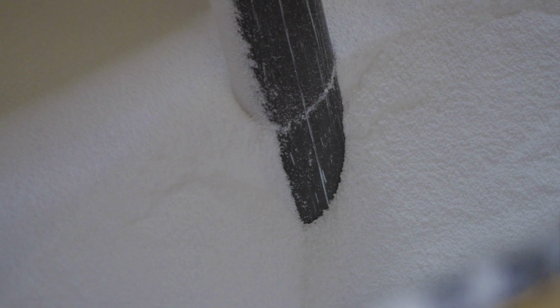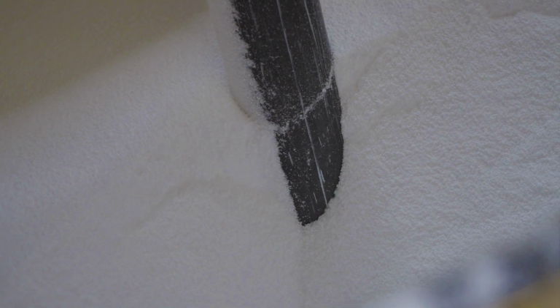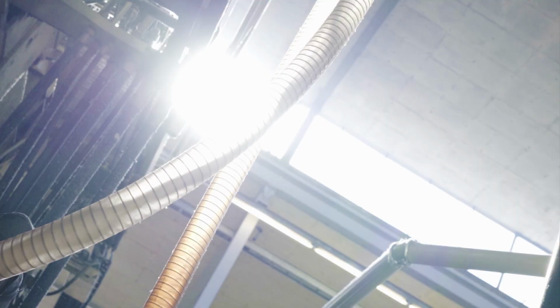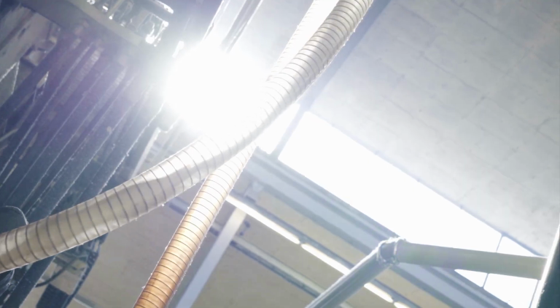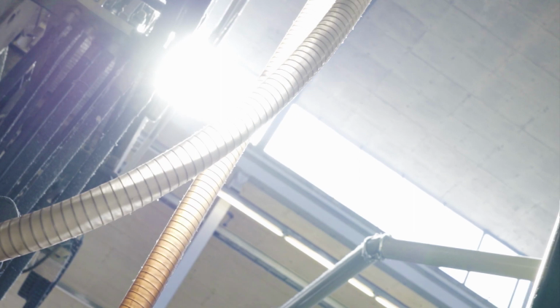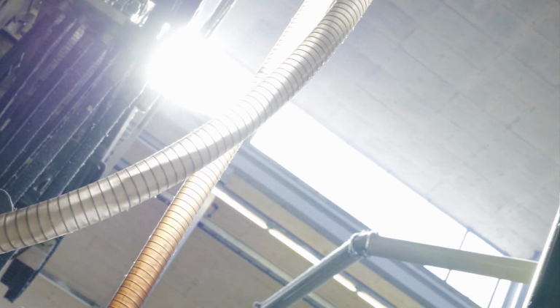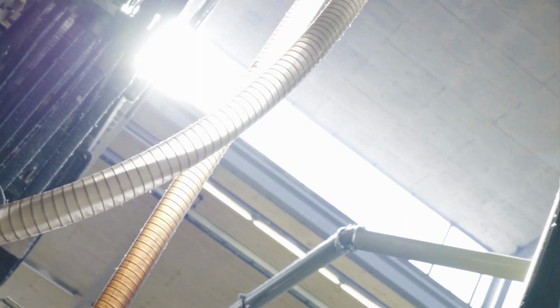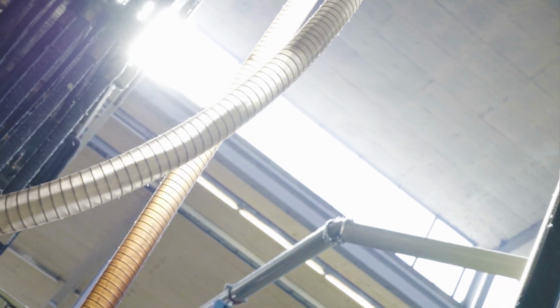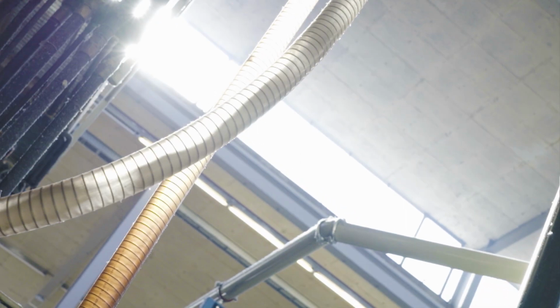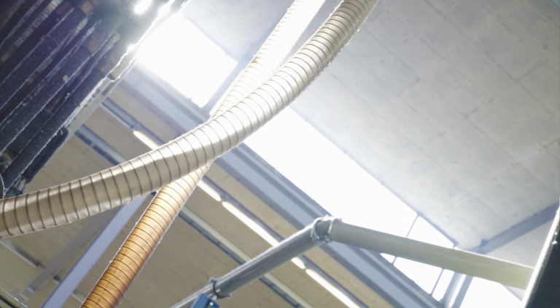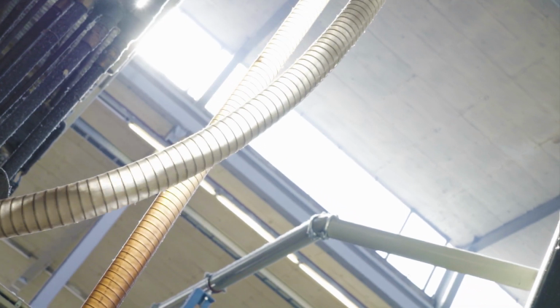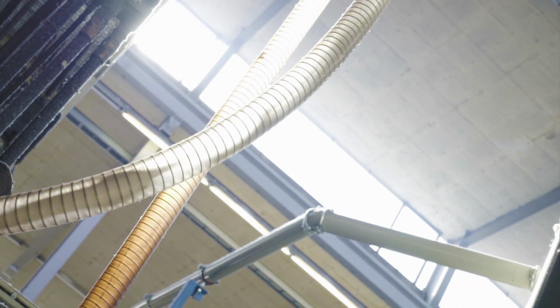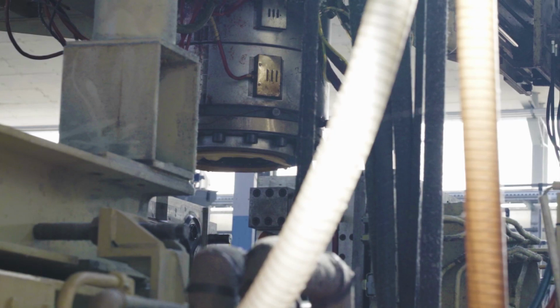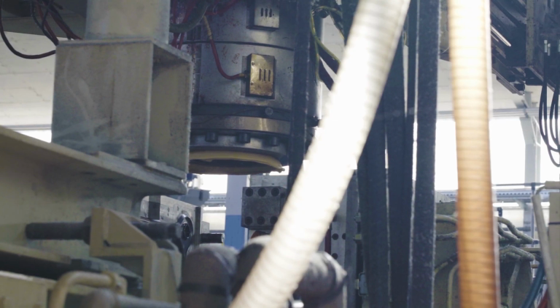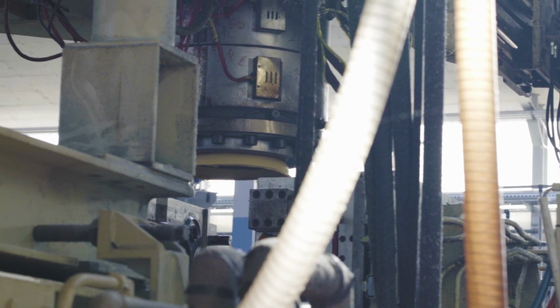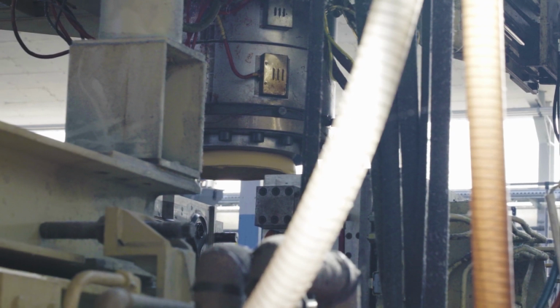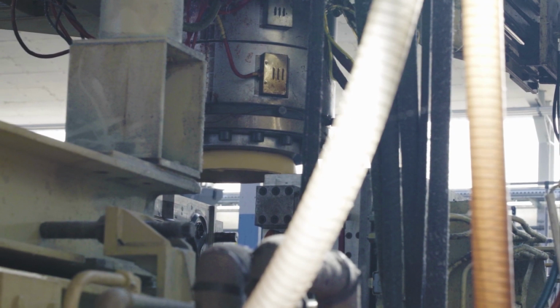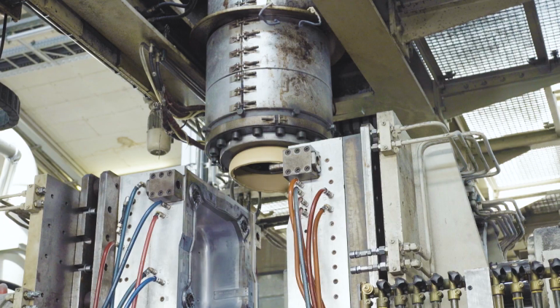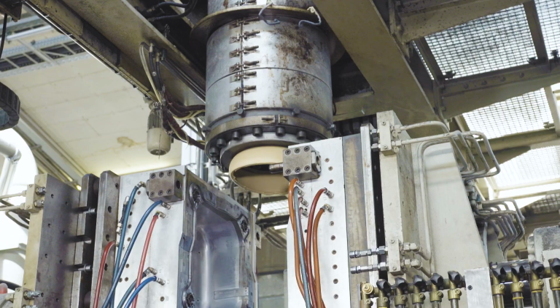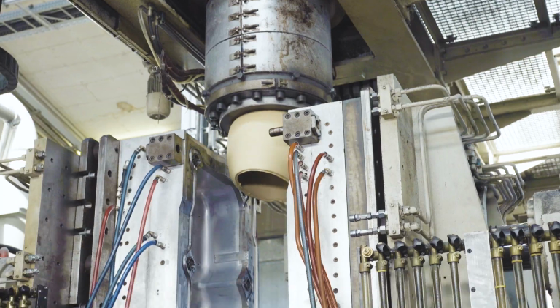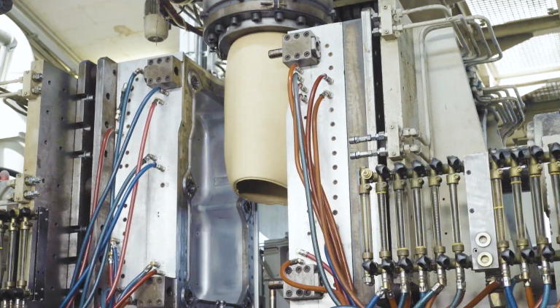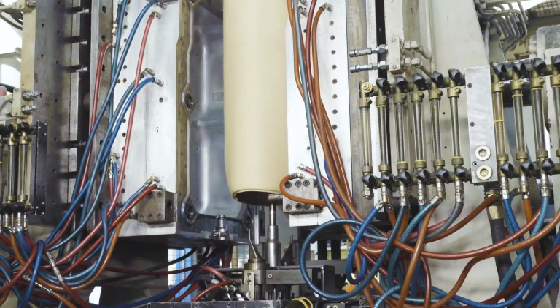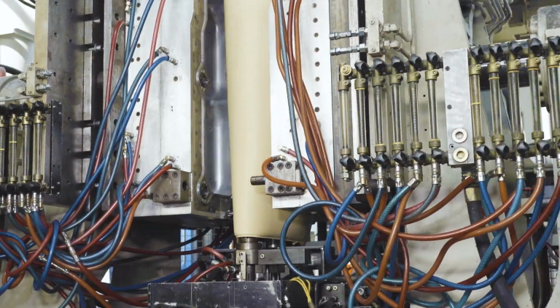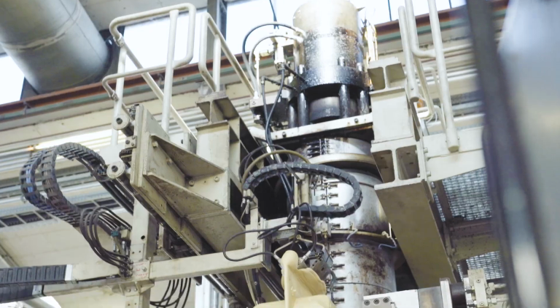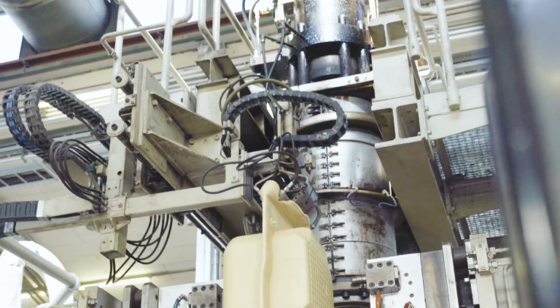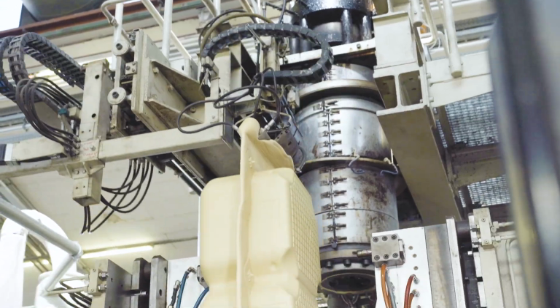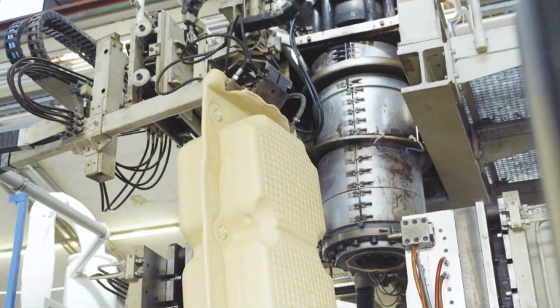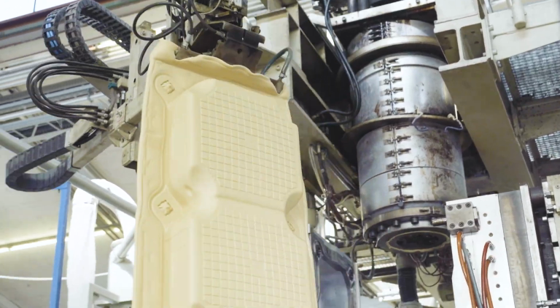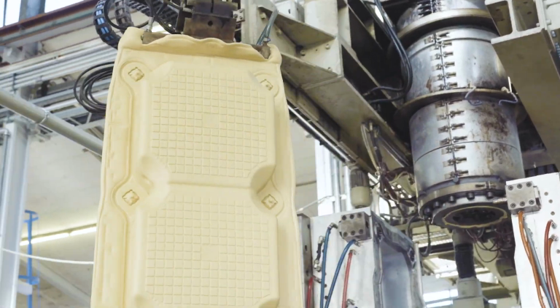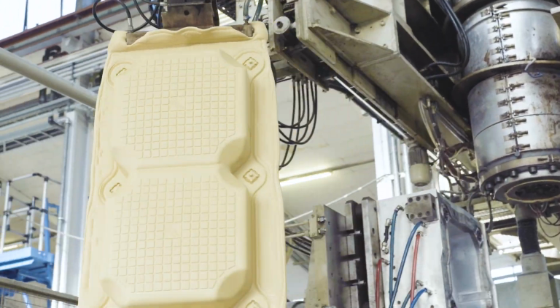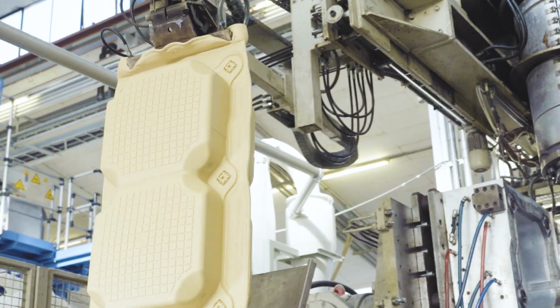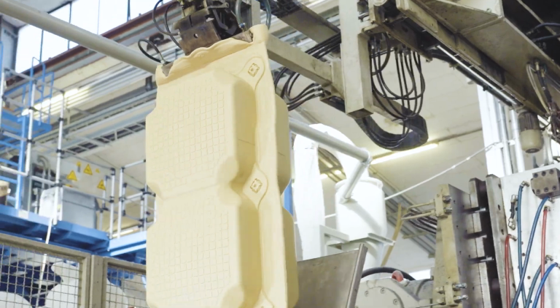In addition to the standard Jetfloat colors, custom colors and surface impressions can be requested for projects.